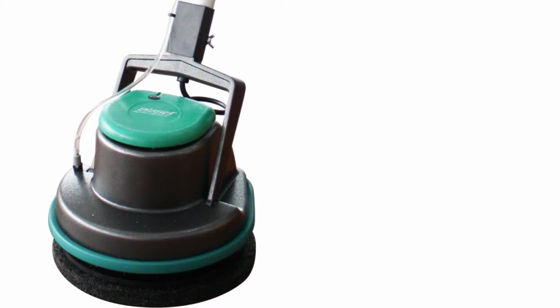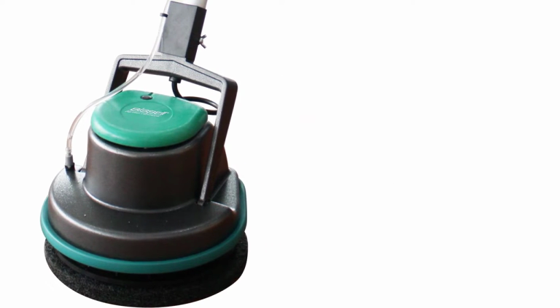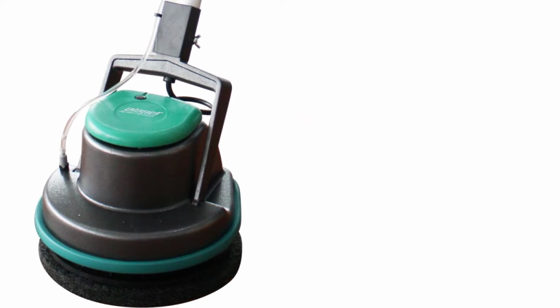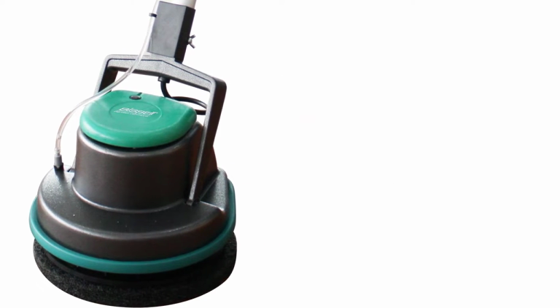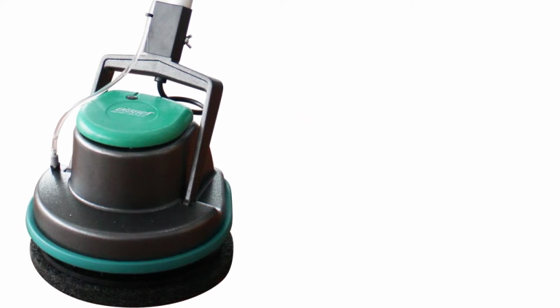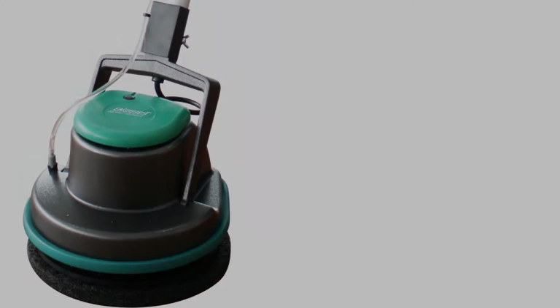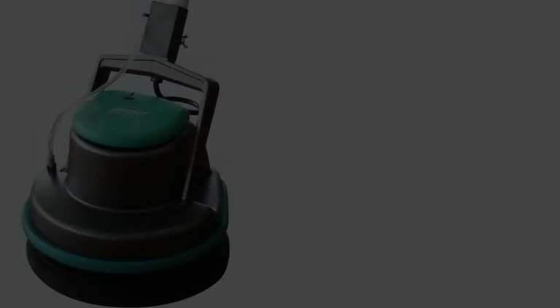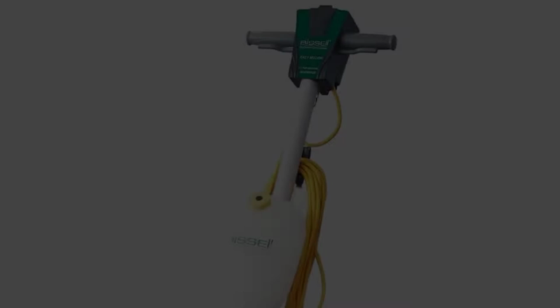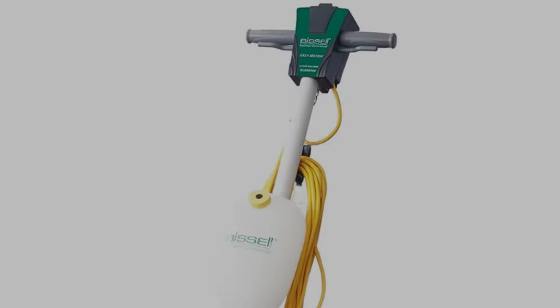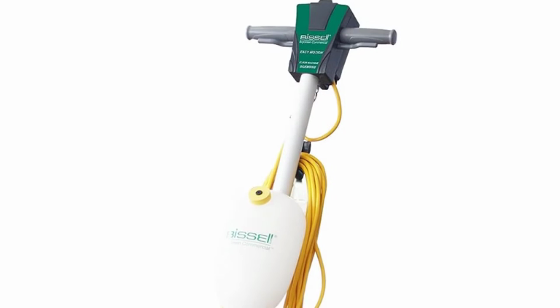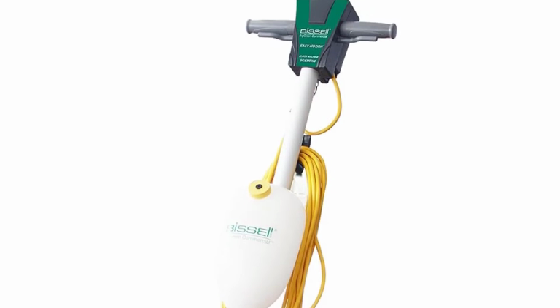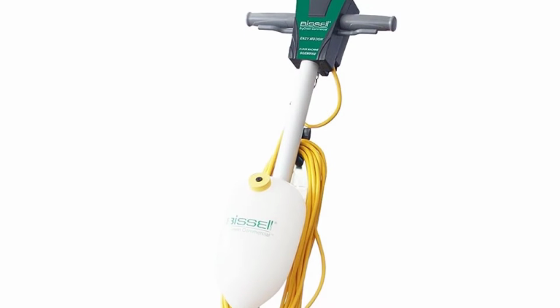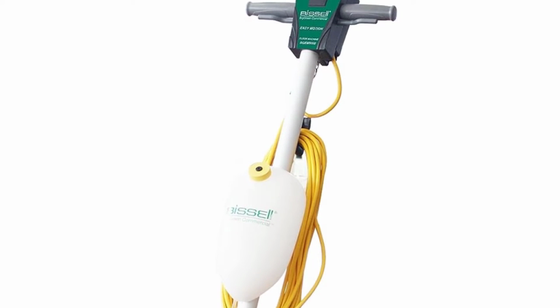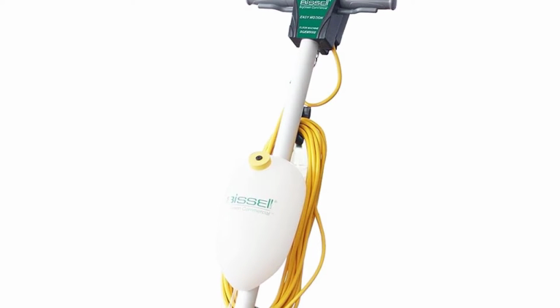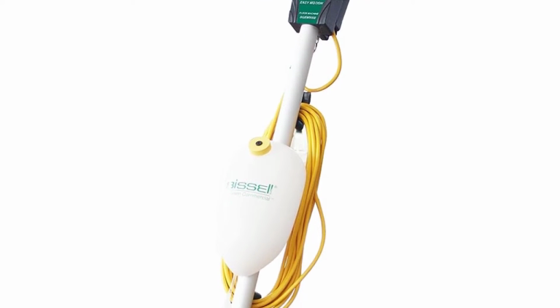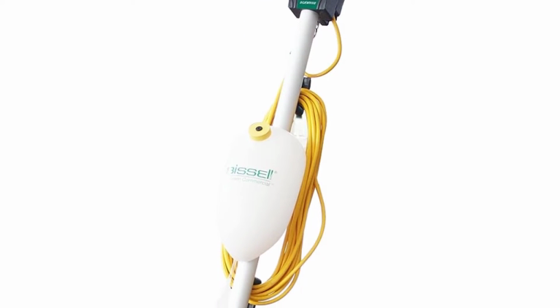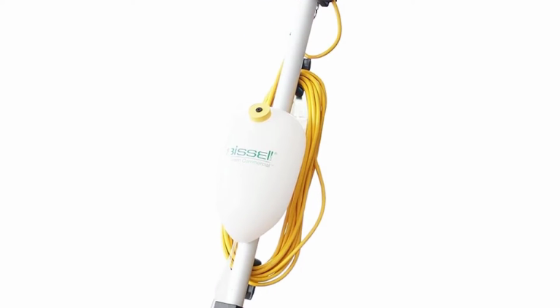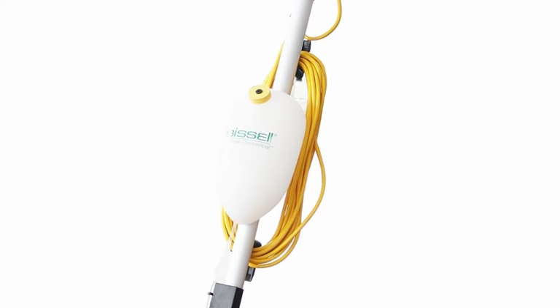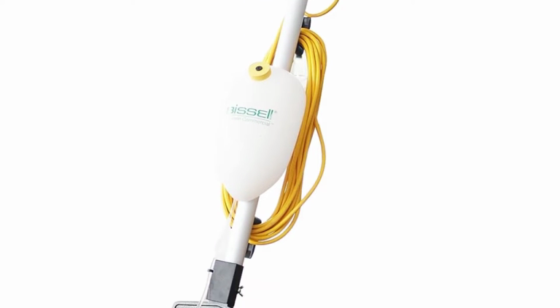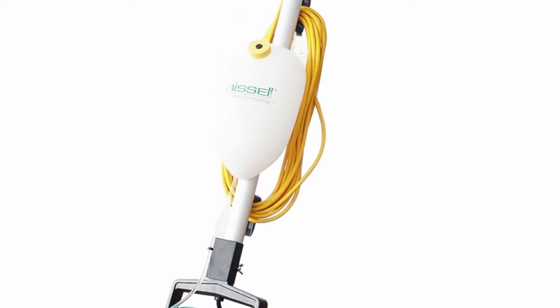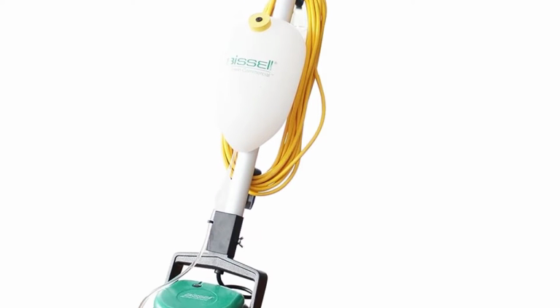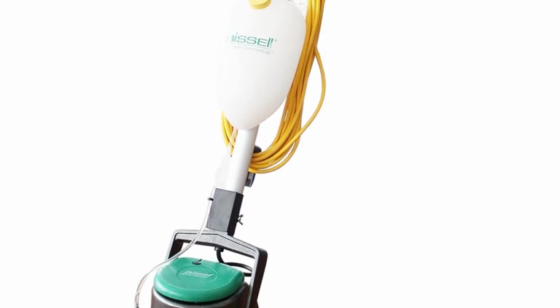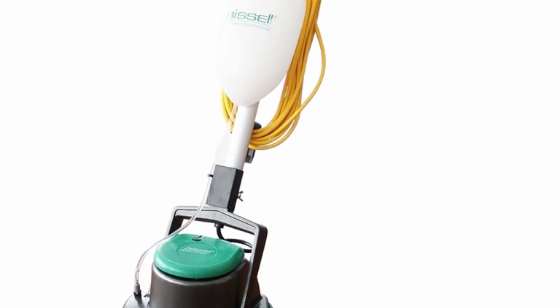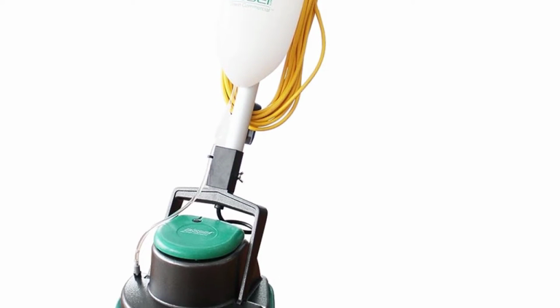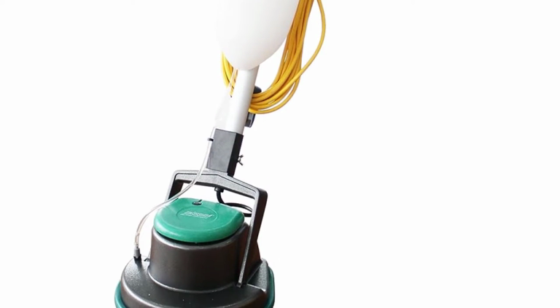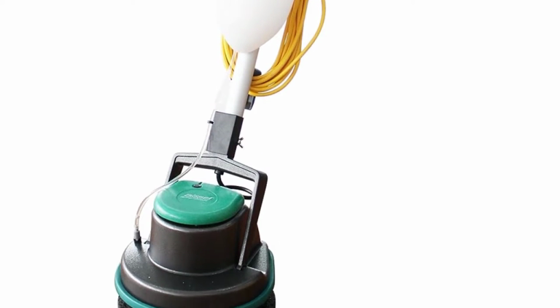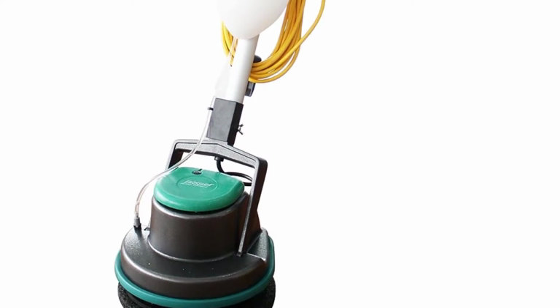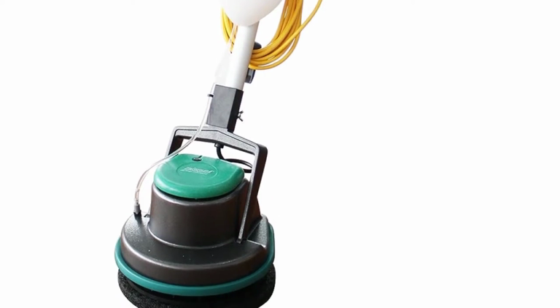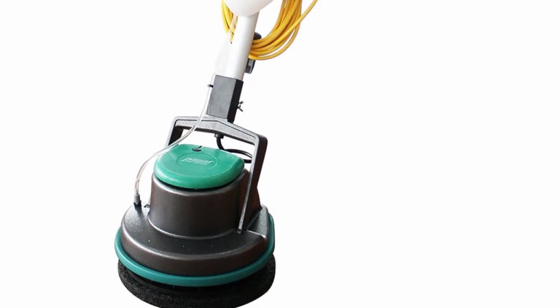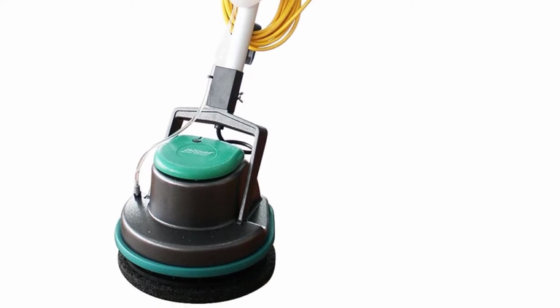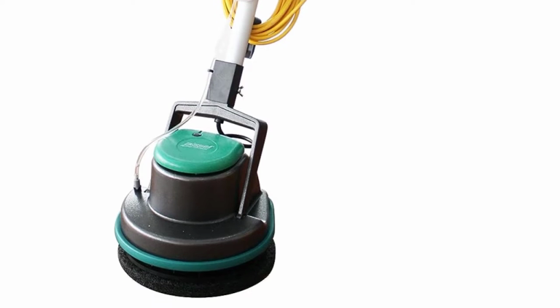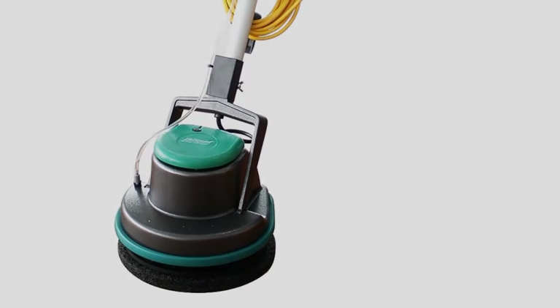Powerful. Removes allergens from carpets. Can also be used on tile, grout, concrete, and brick.